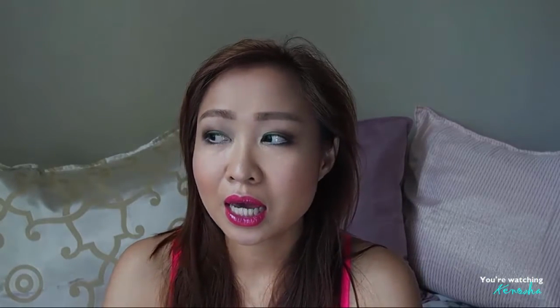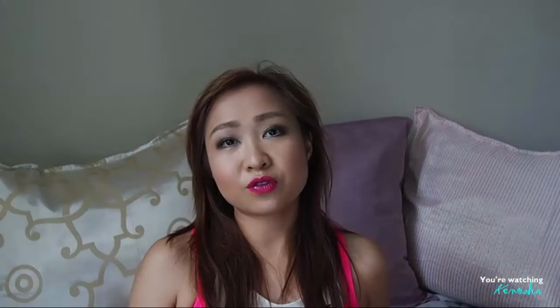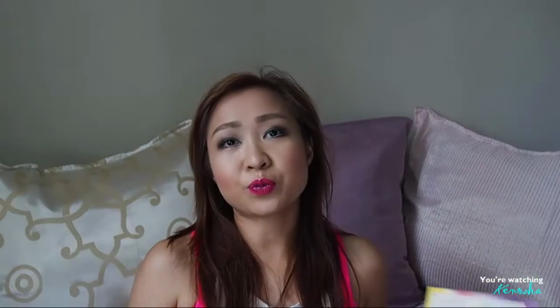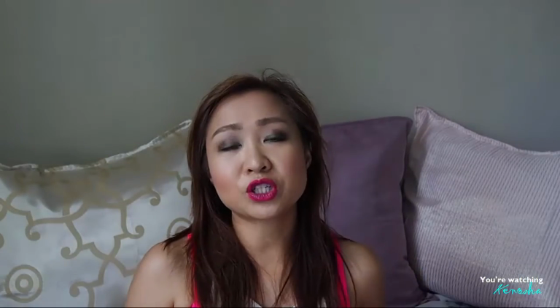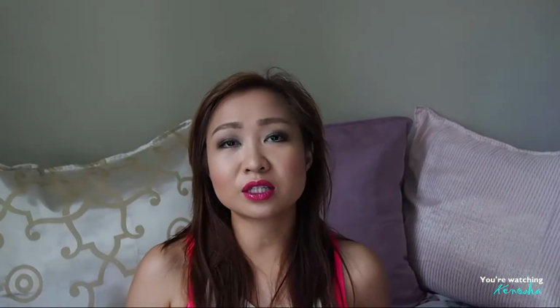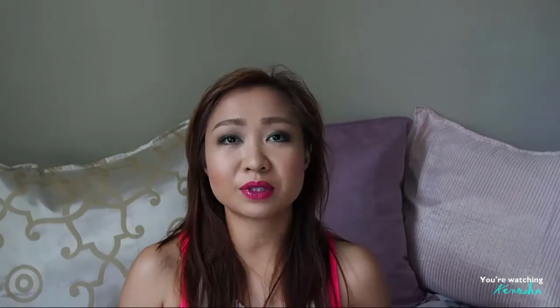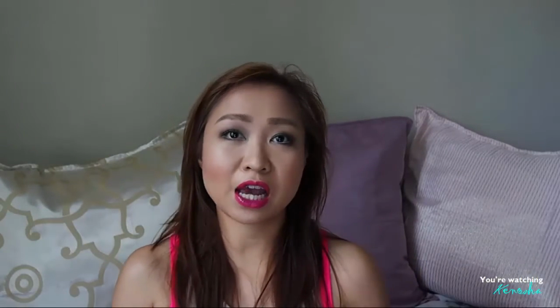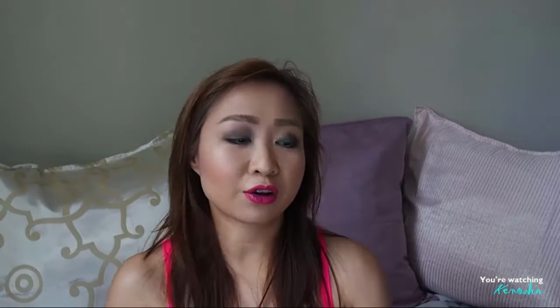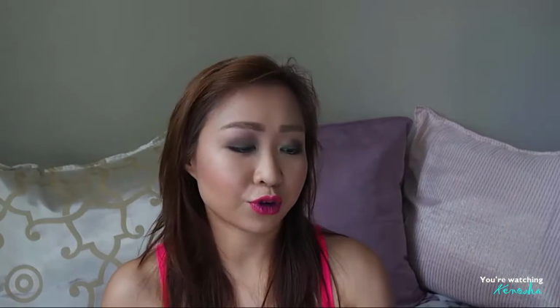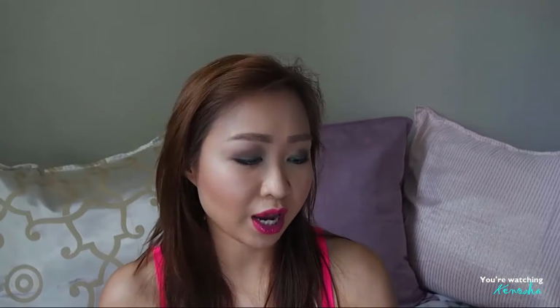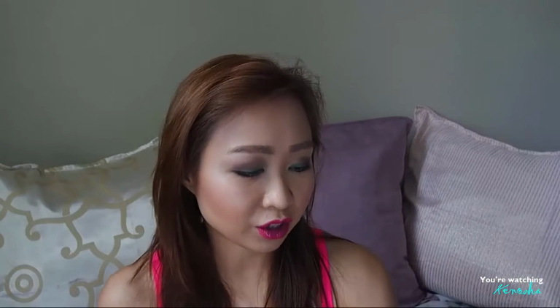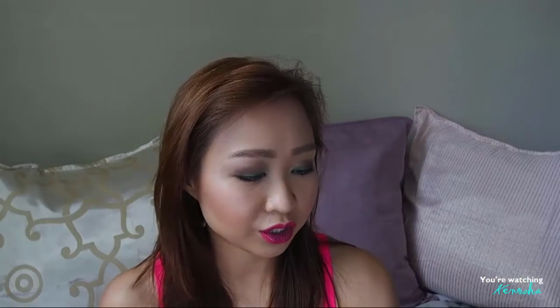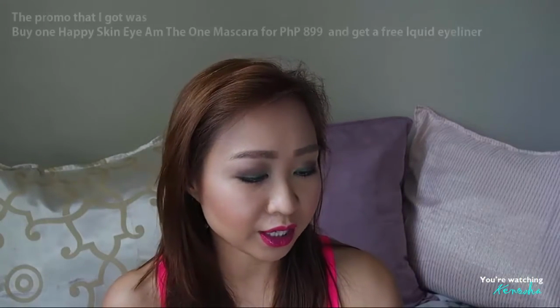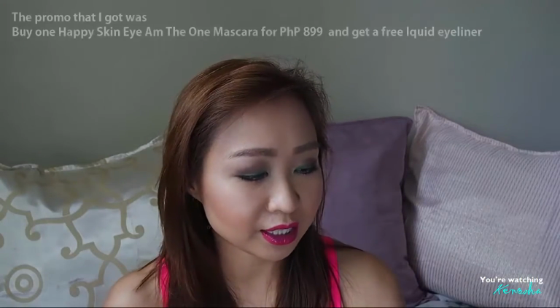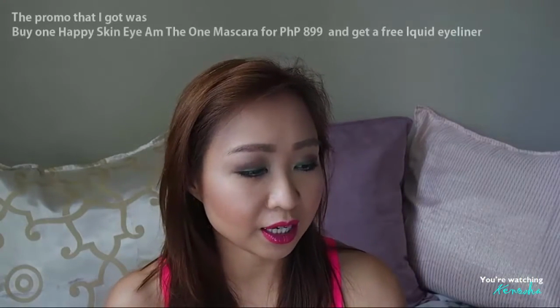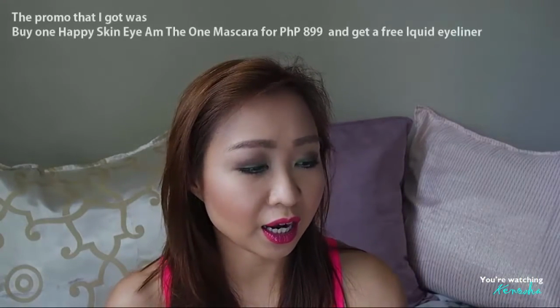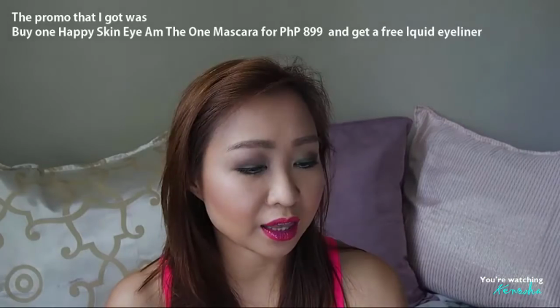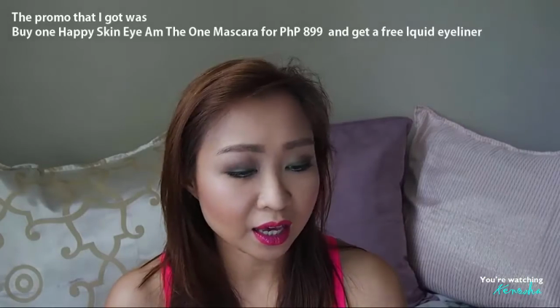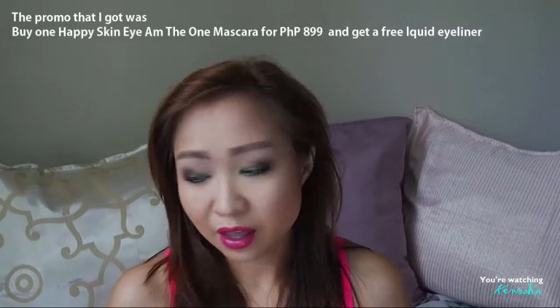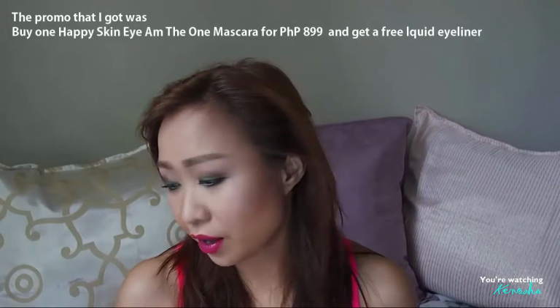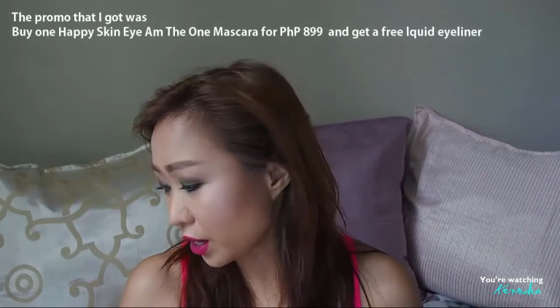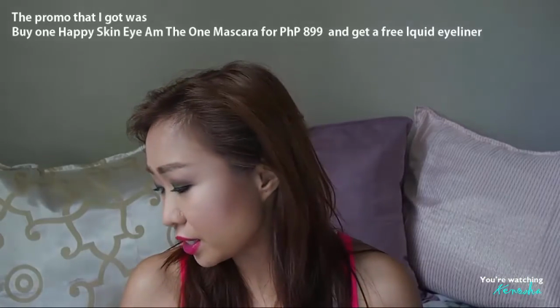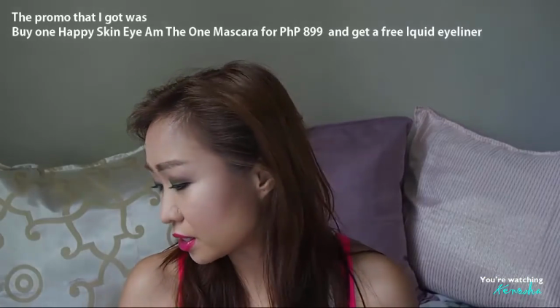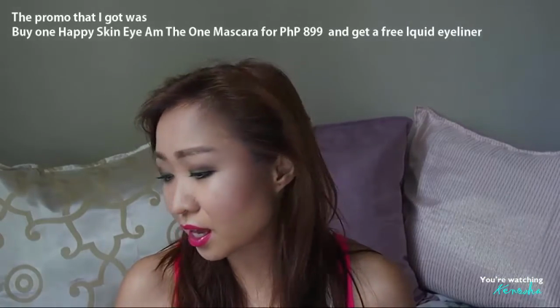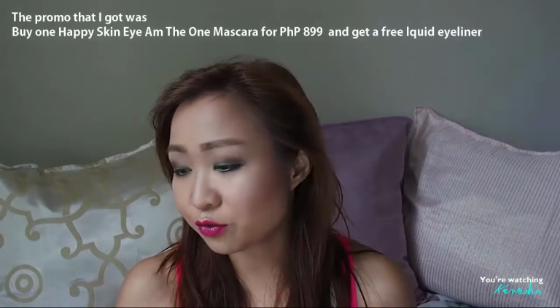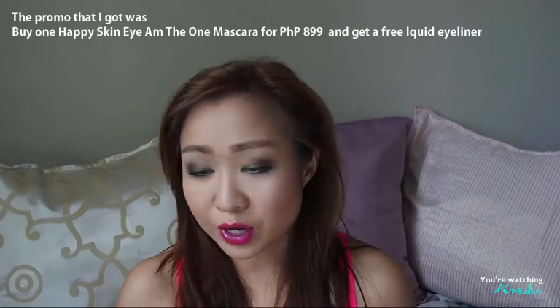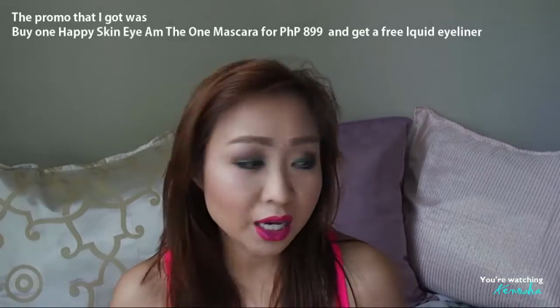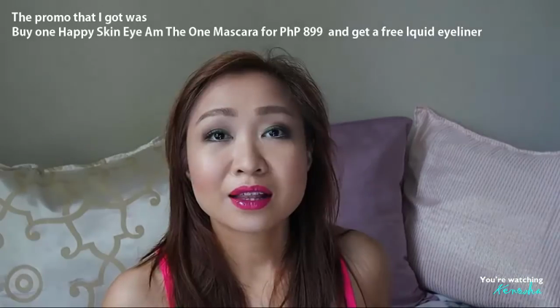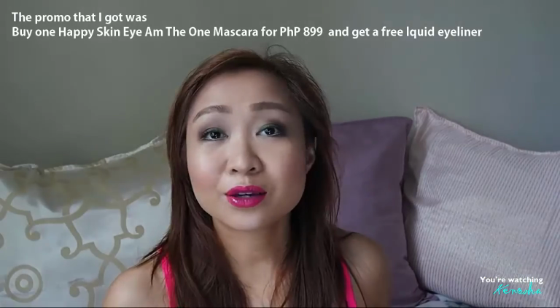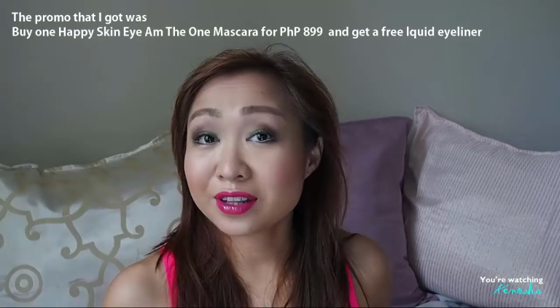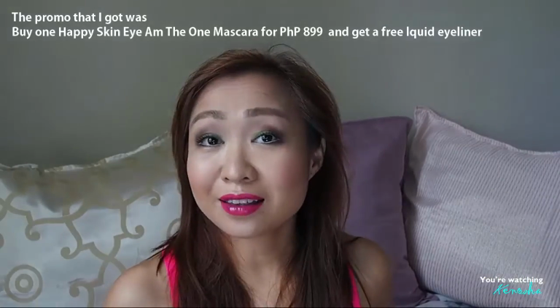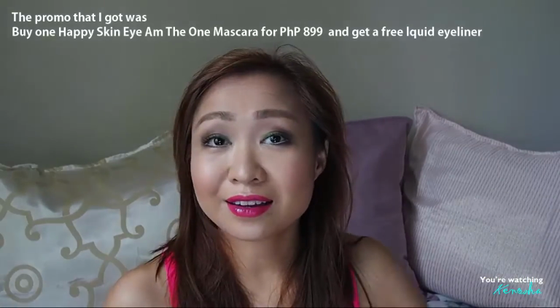If you purchase the mascara for 899 pesos, there is a free liquid eyeliner included.